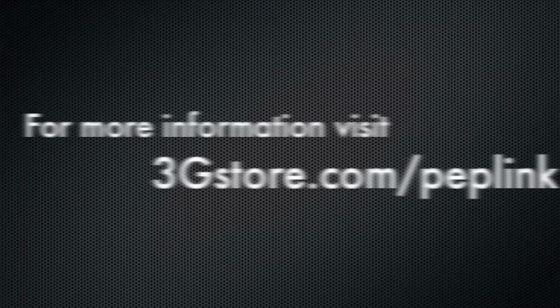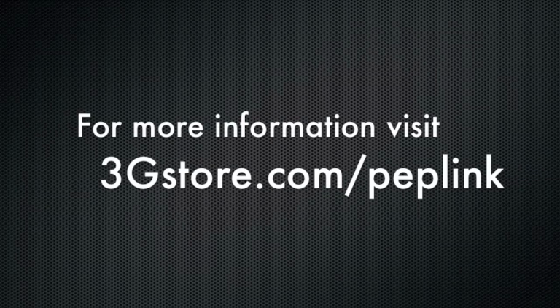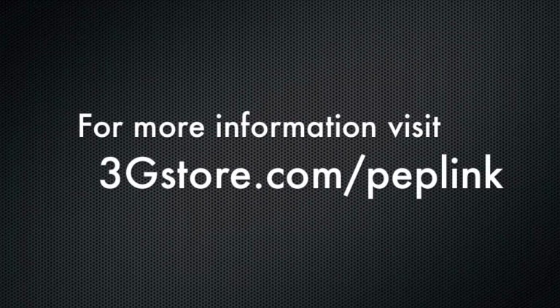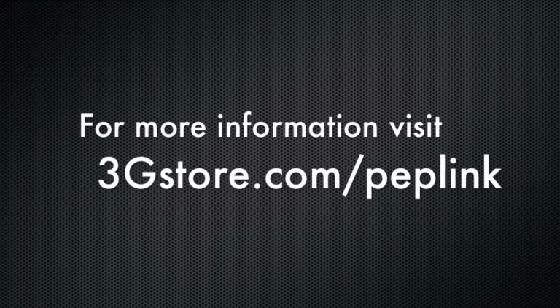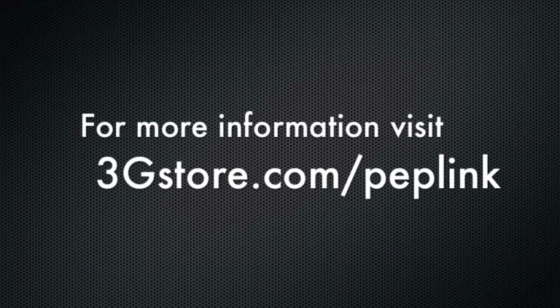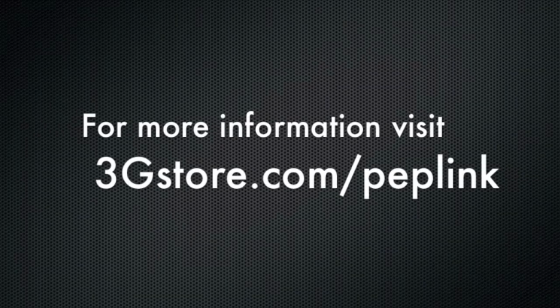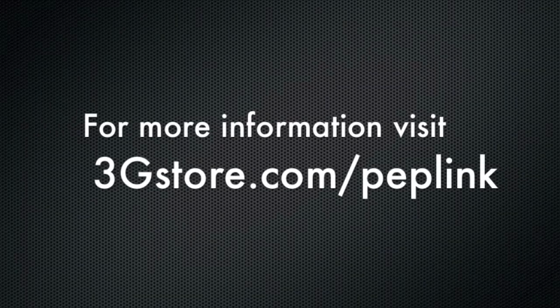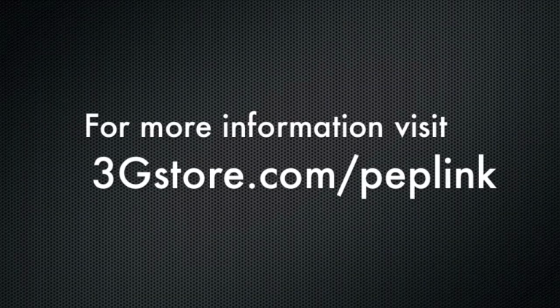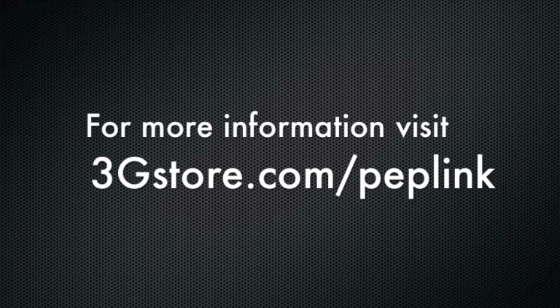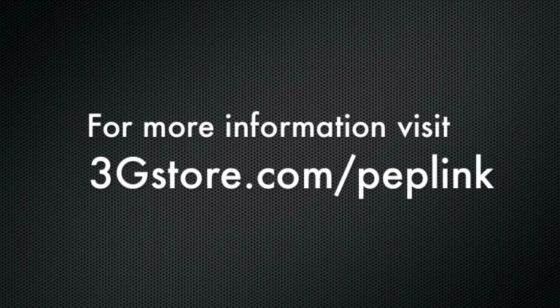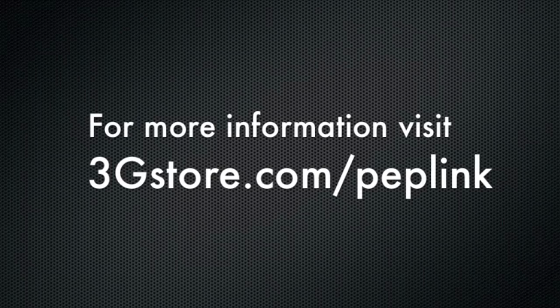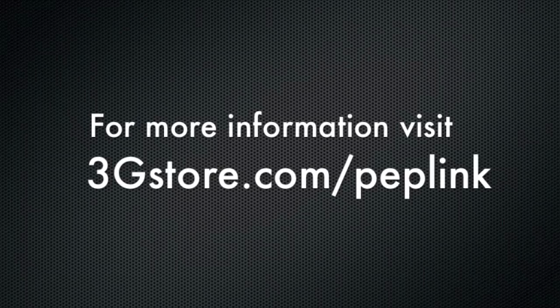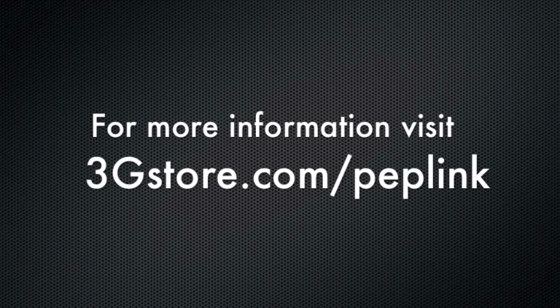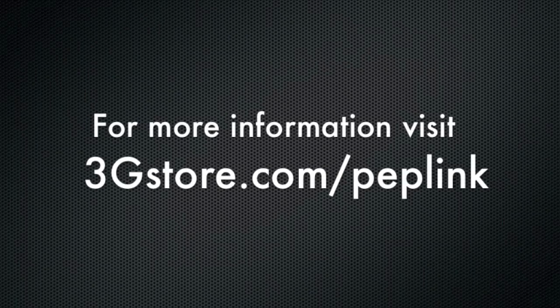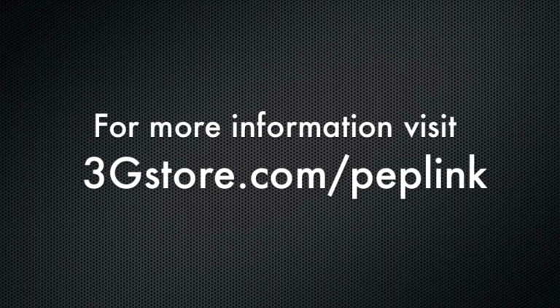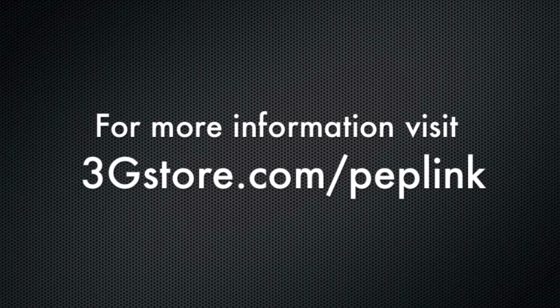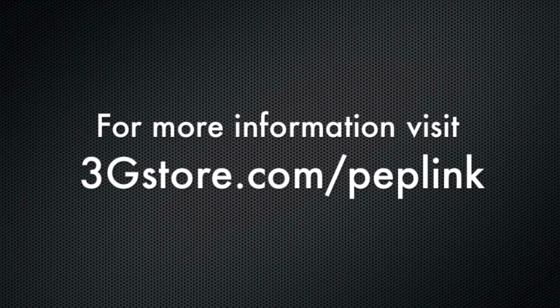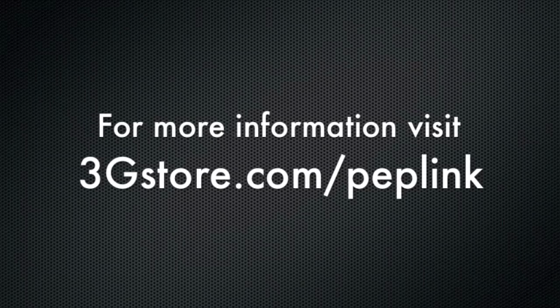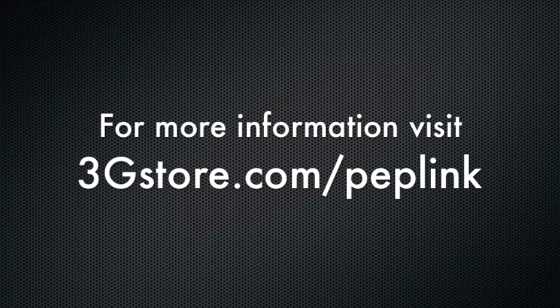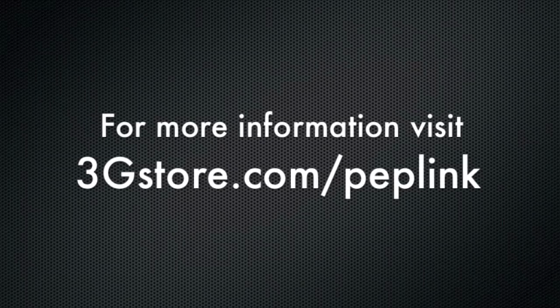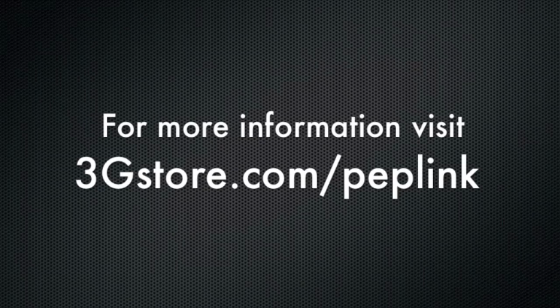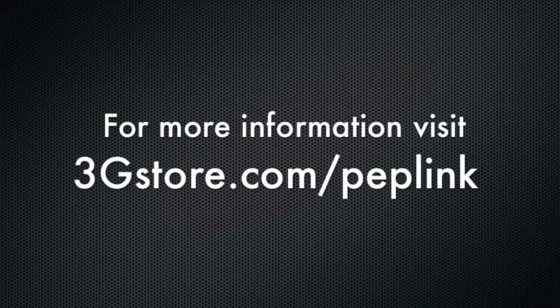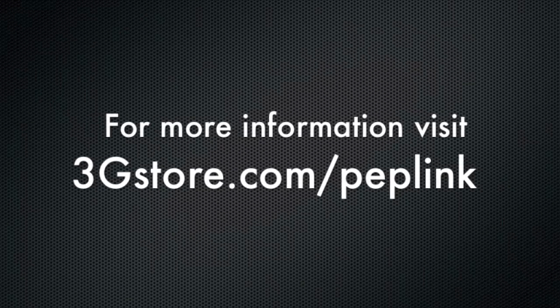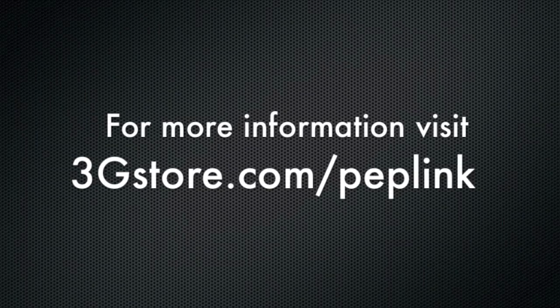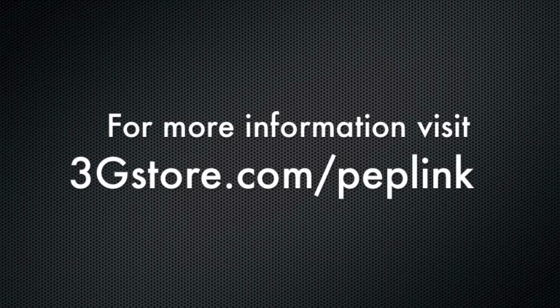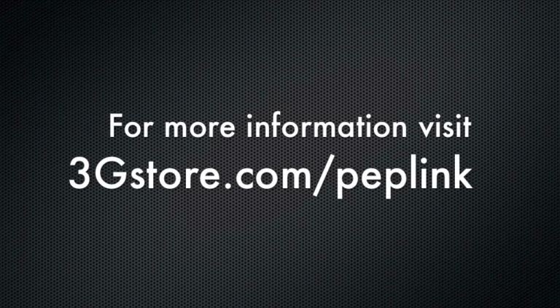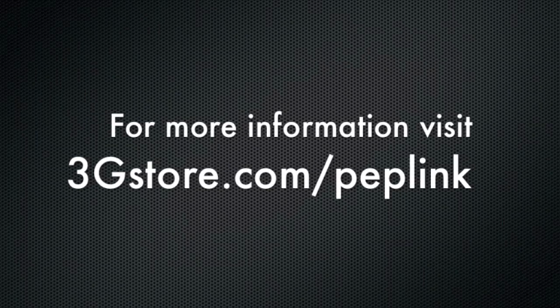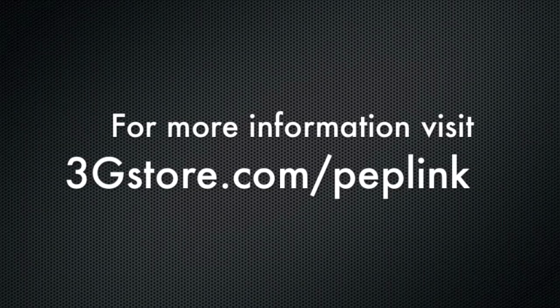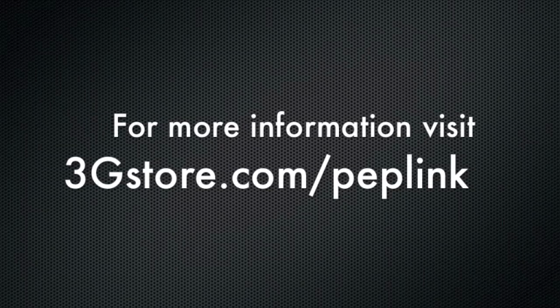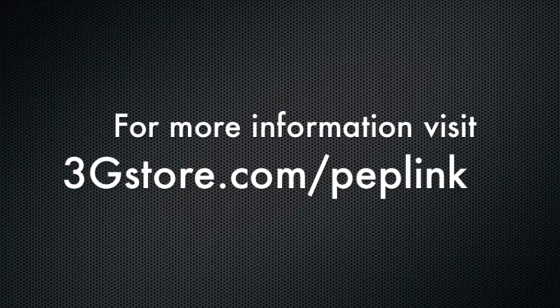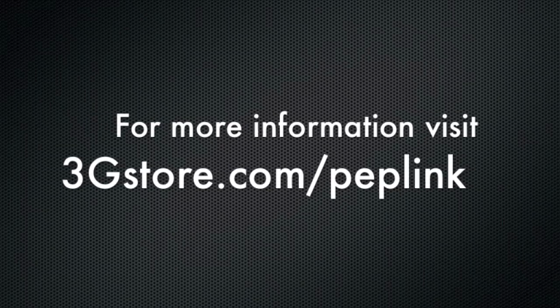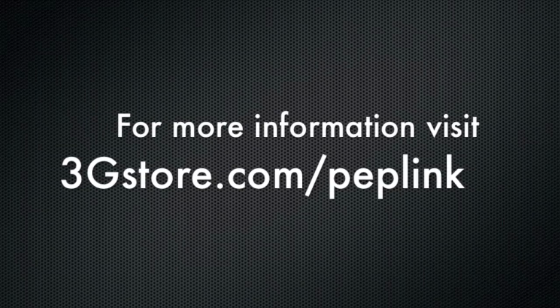For more videos like these, be sure to subscribe to our channel, and check out 3gstore.com/peplink. Thank you.